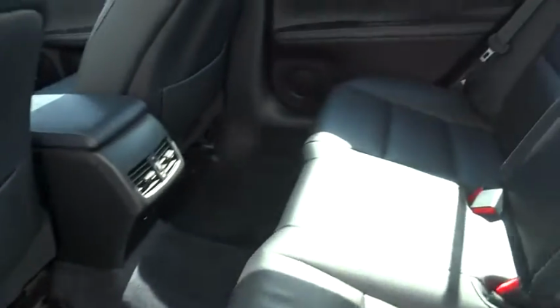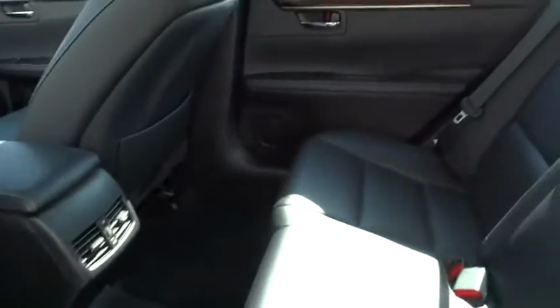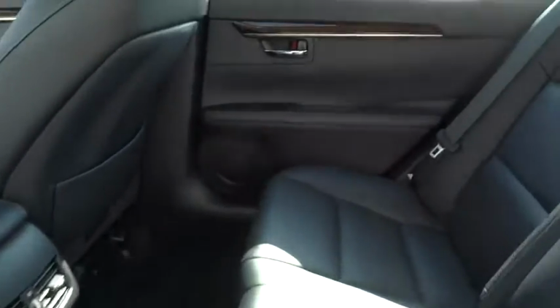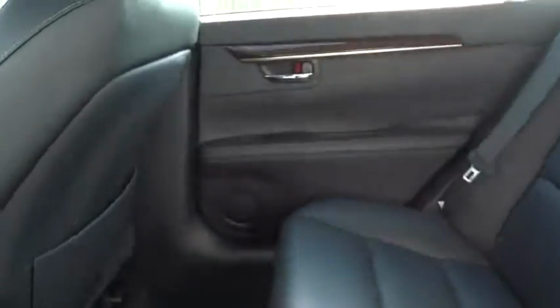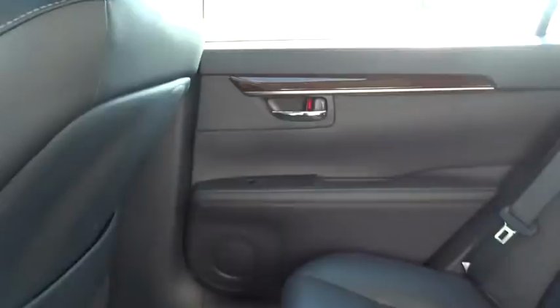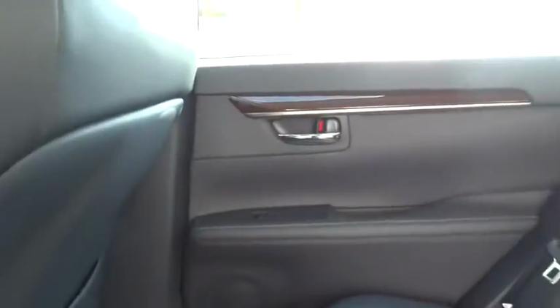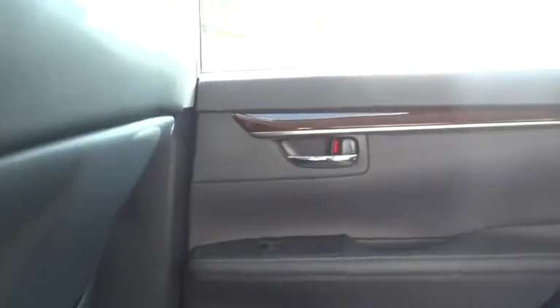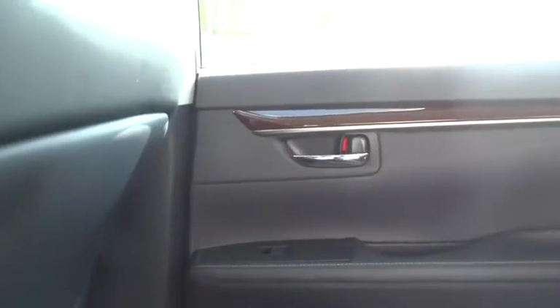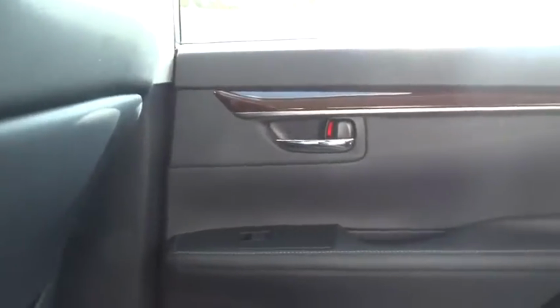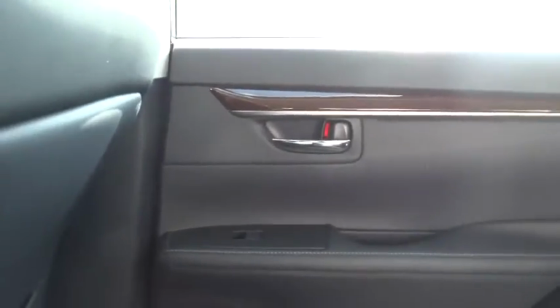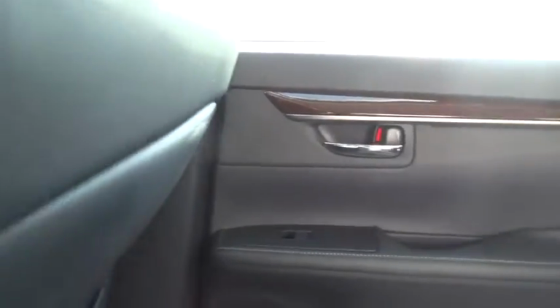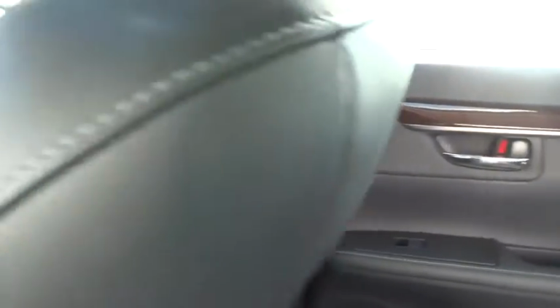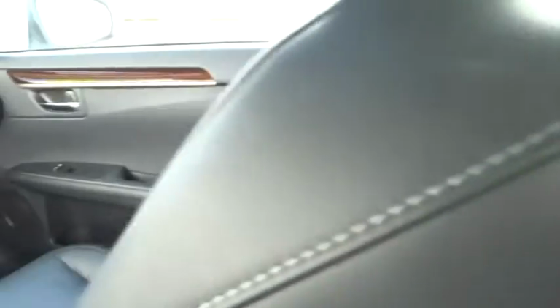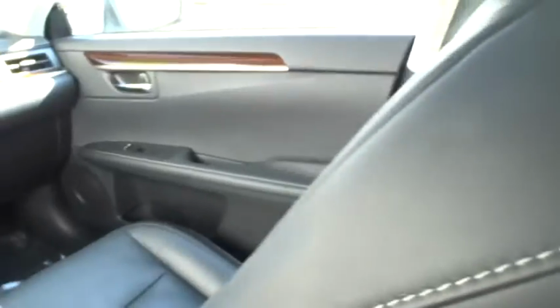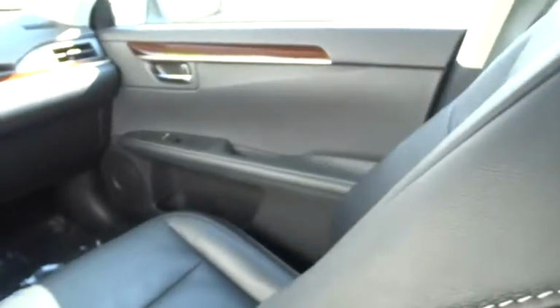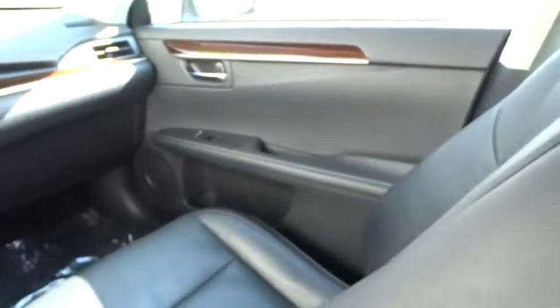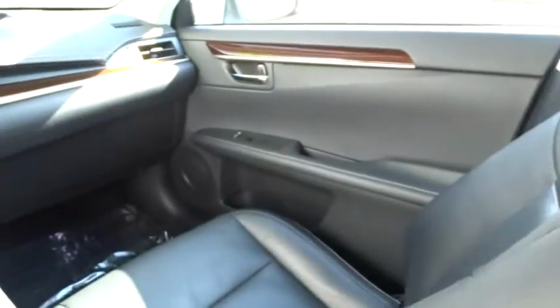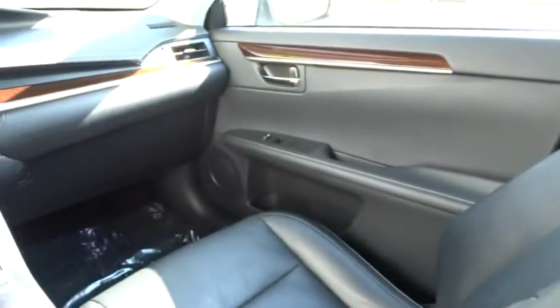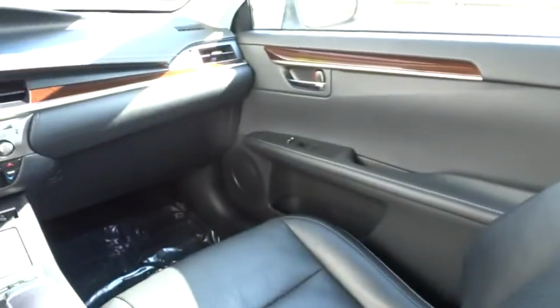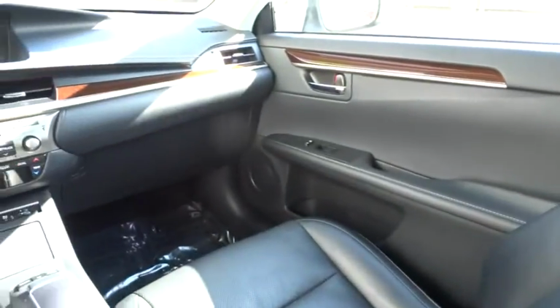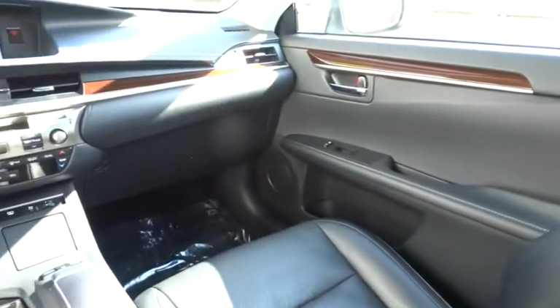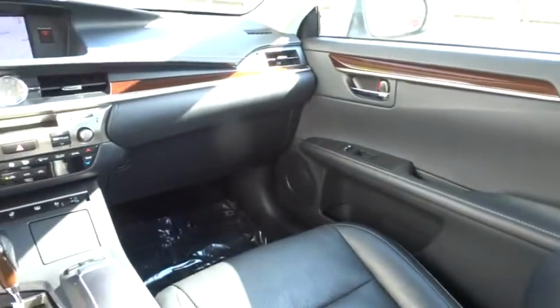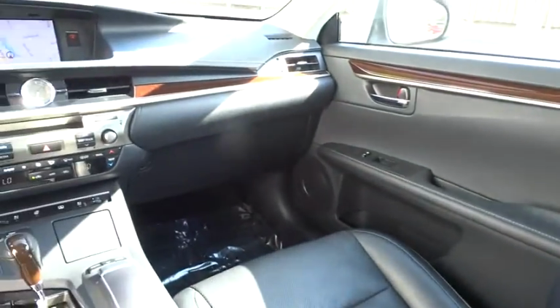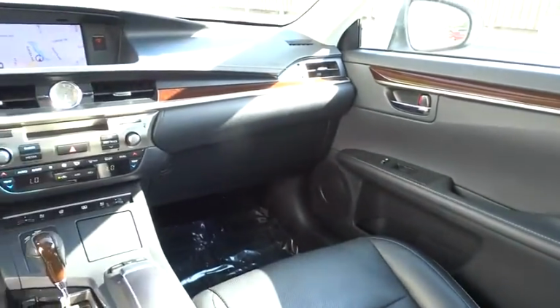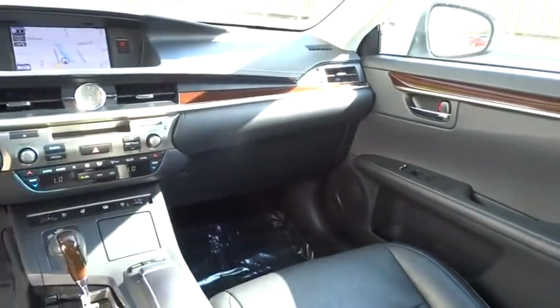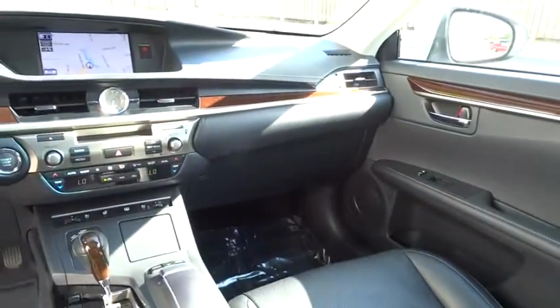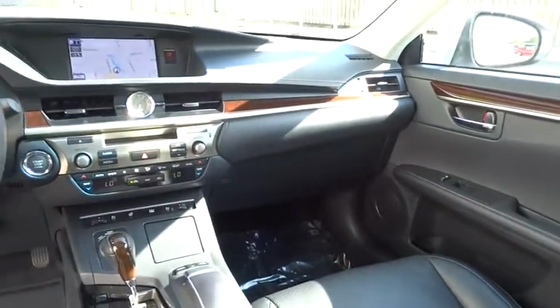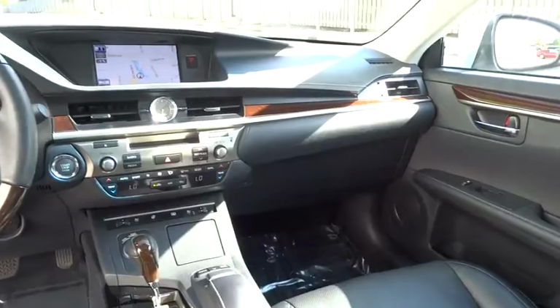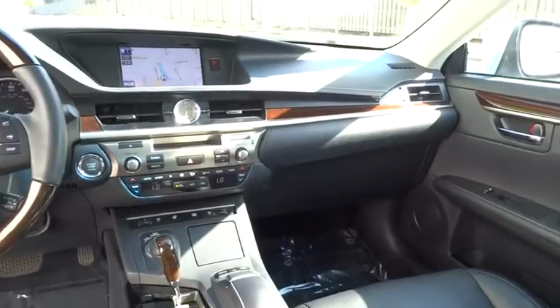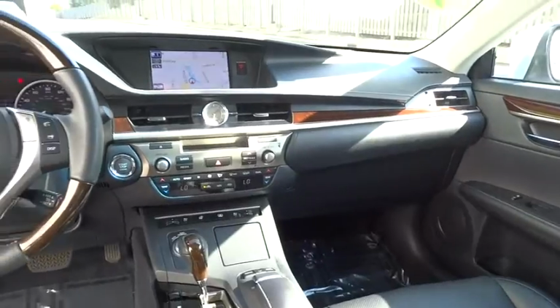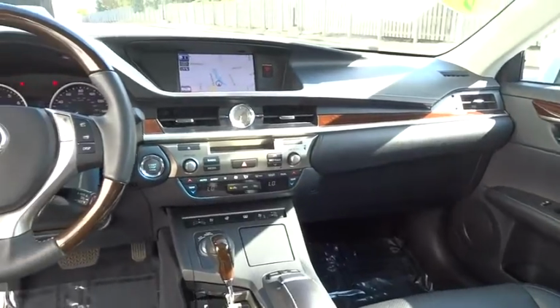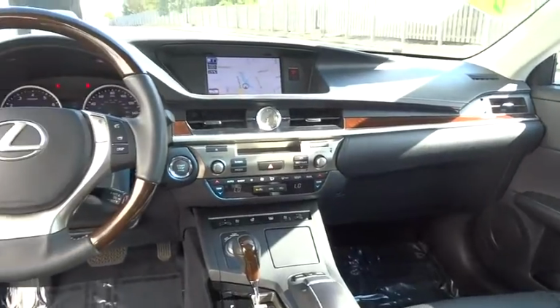This vehicle has less than 40,000 miles. Here are some of this vehicle's great options: leather-wrapped steering wheel, Bluetooth.